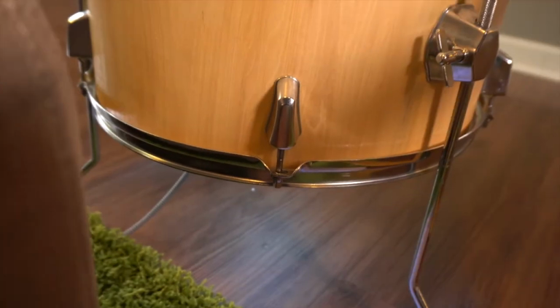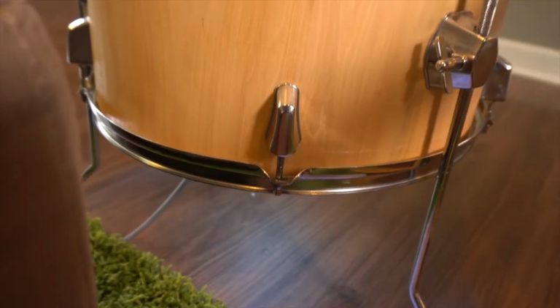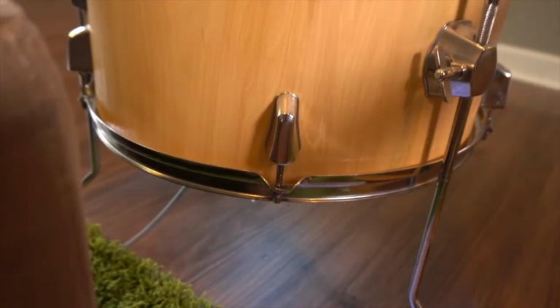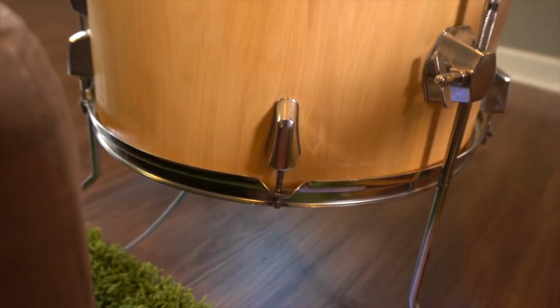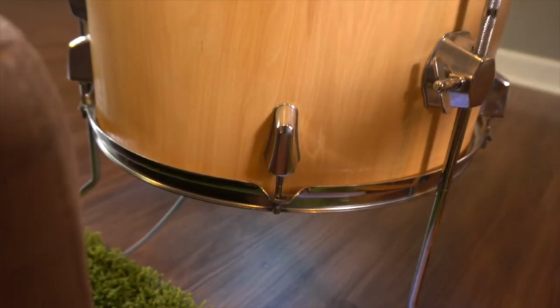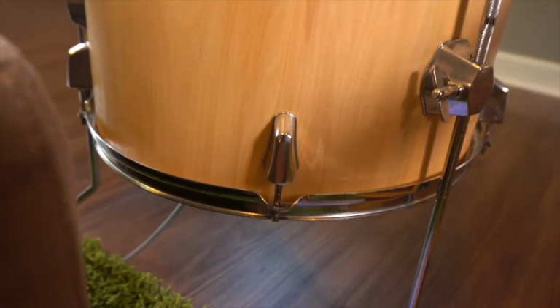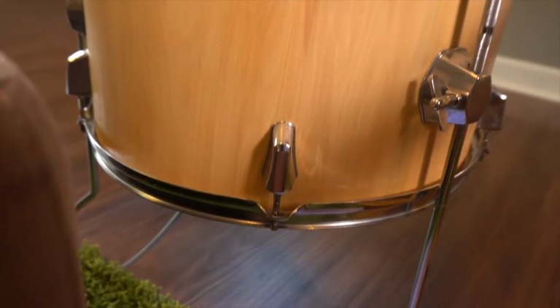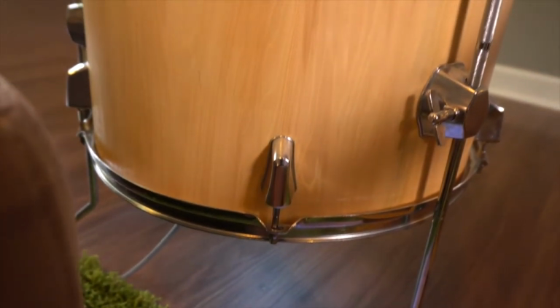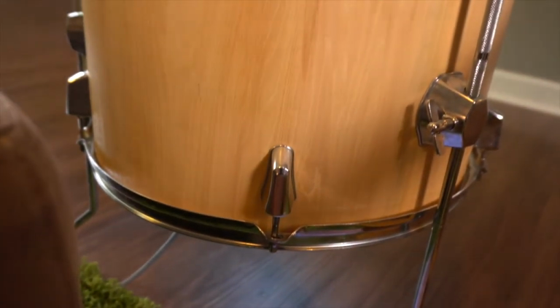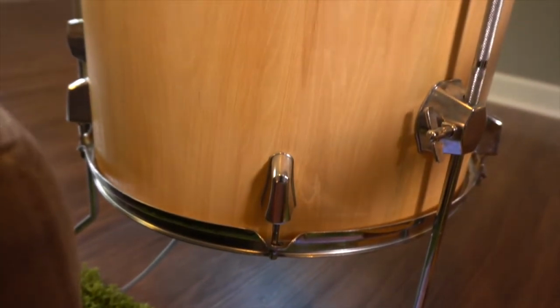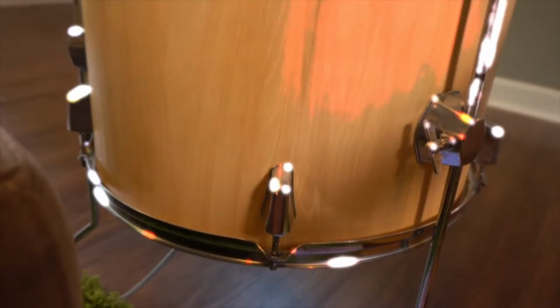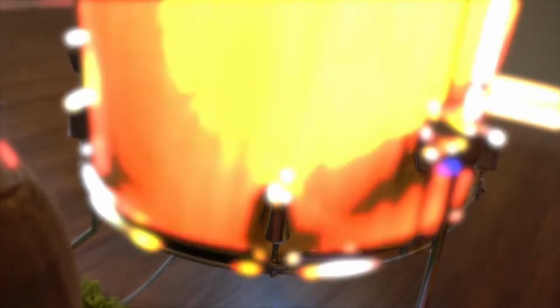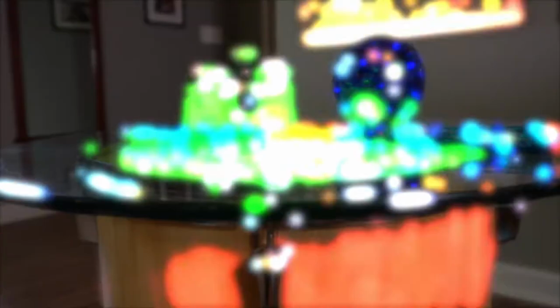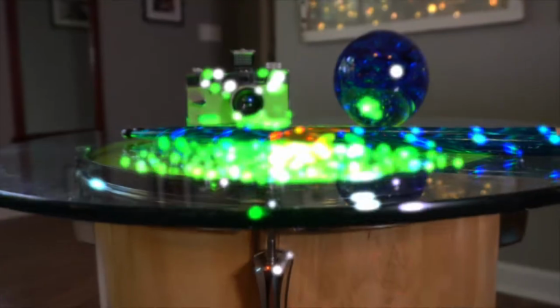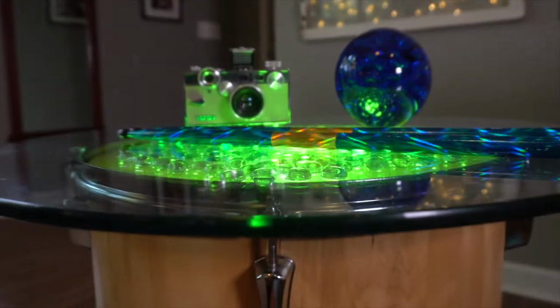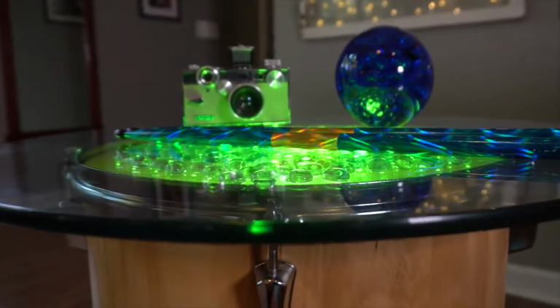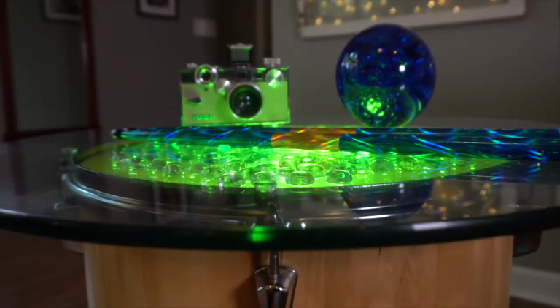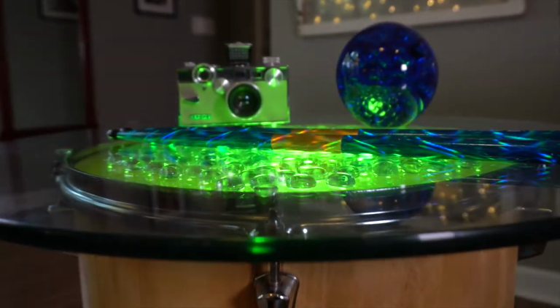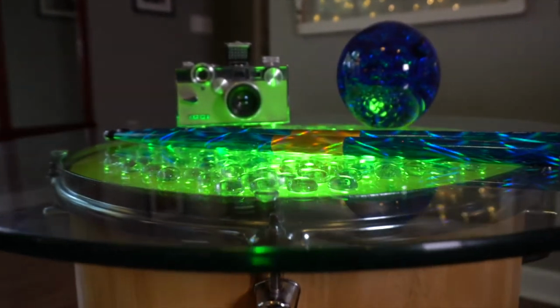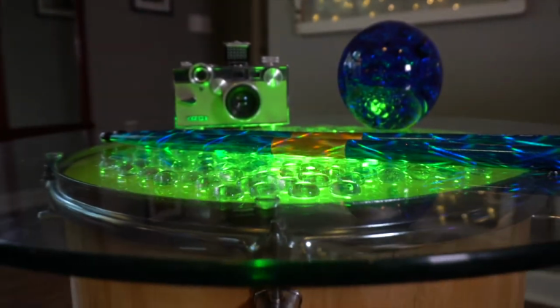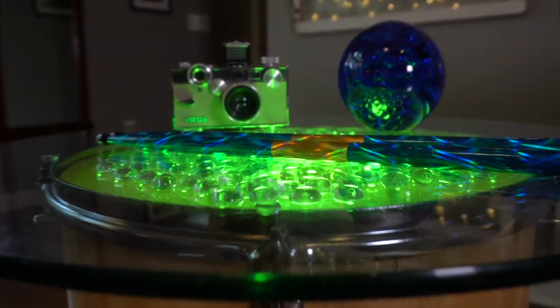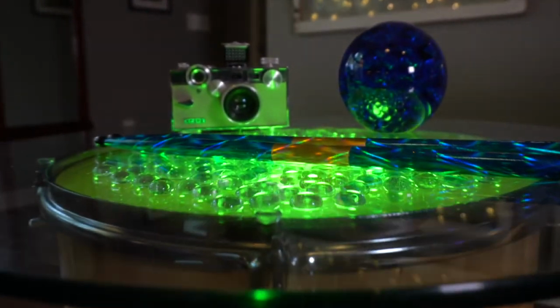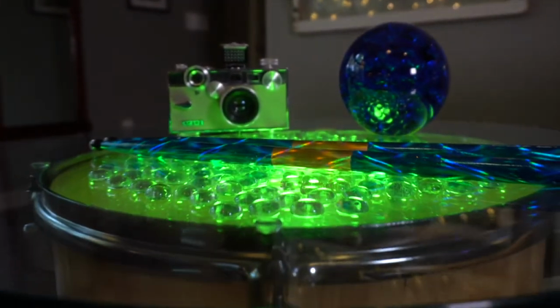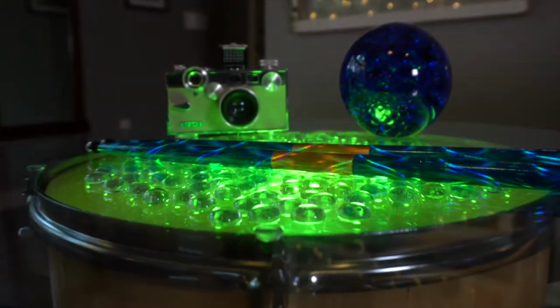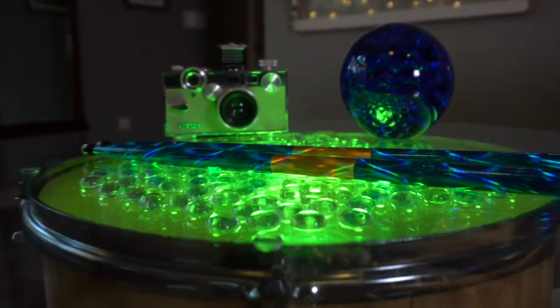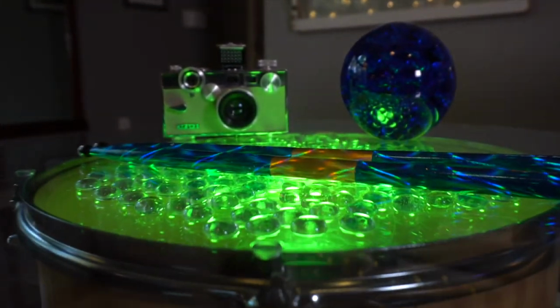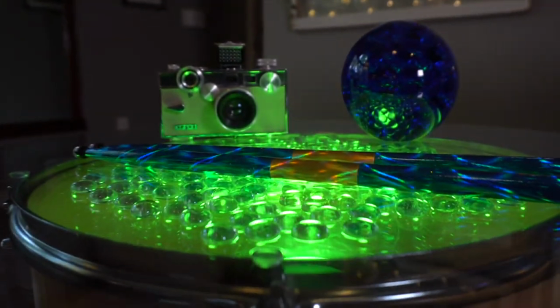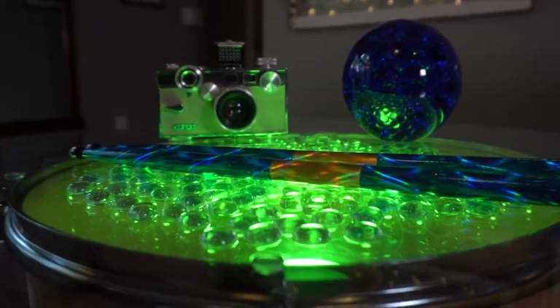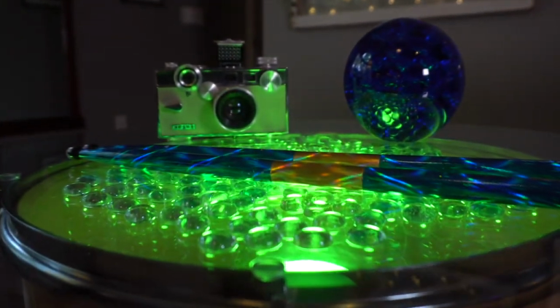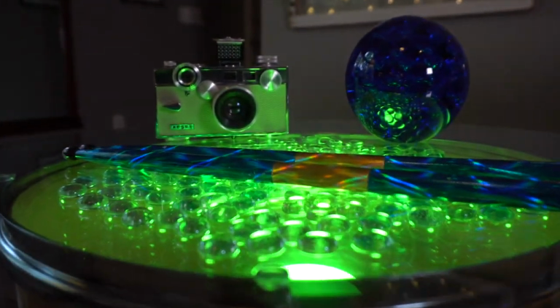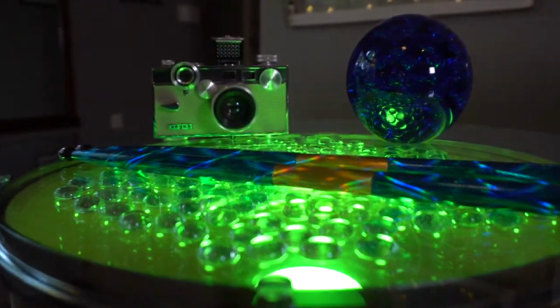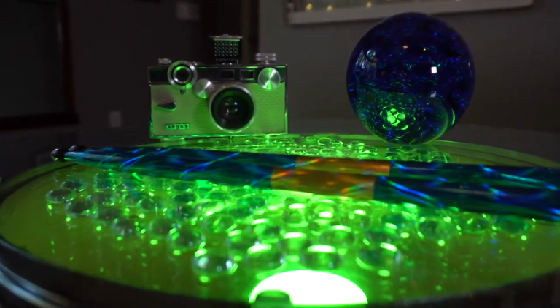Welcome to Mother Daughter Projects, I'm Steph. Today we're going to take a floor tom and turn it into a glowing end table.